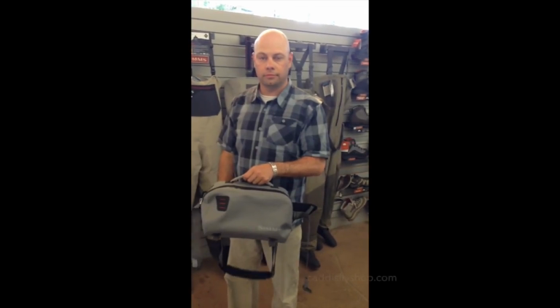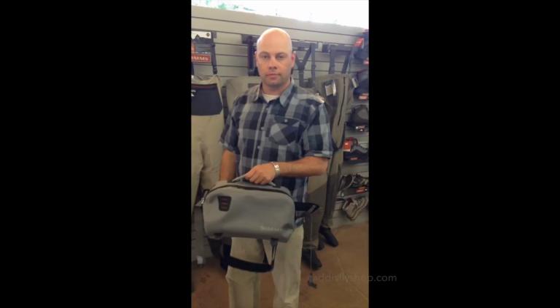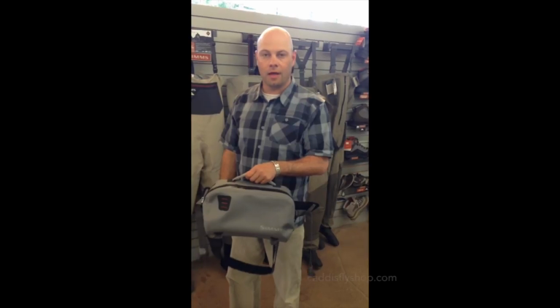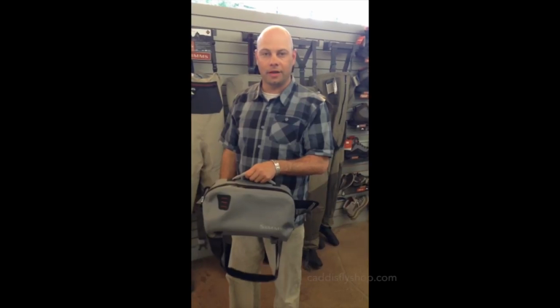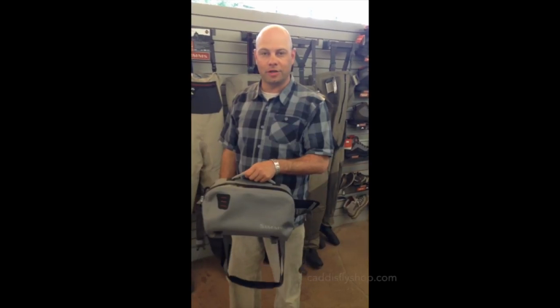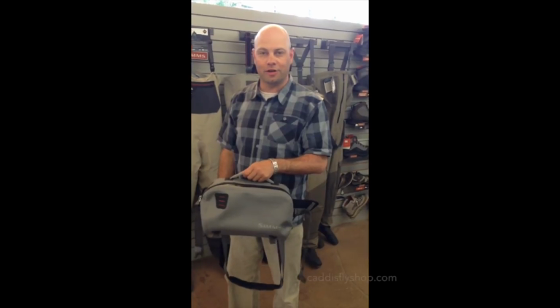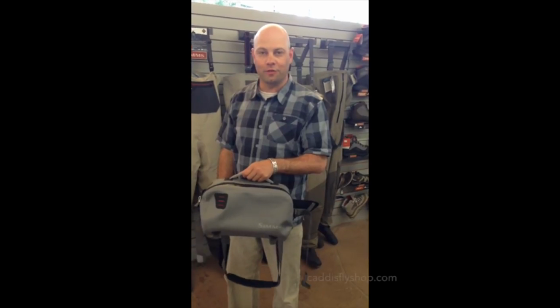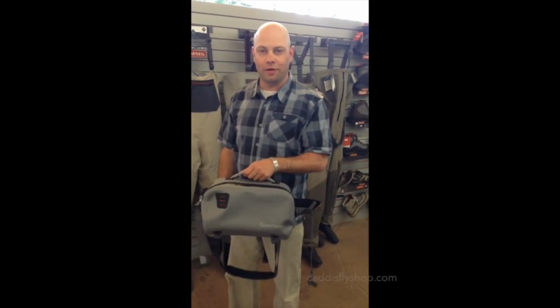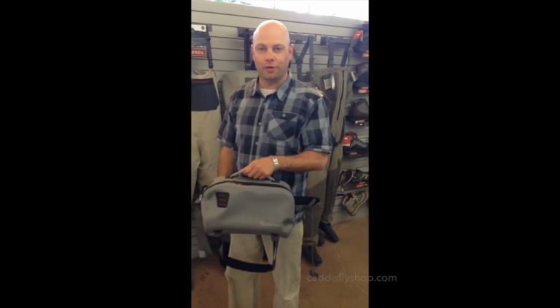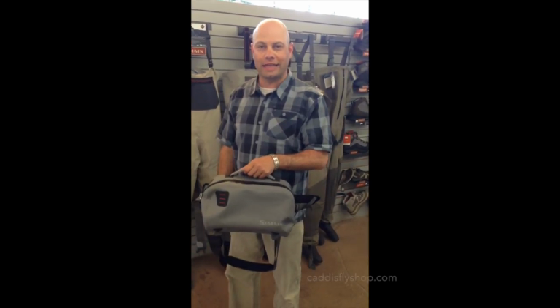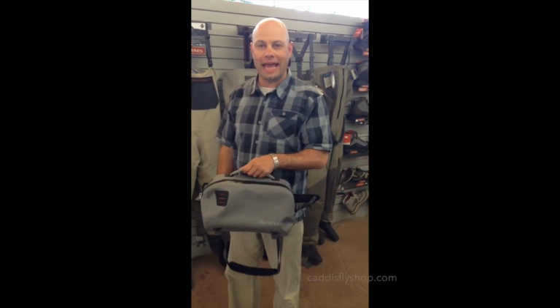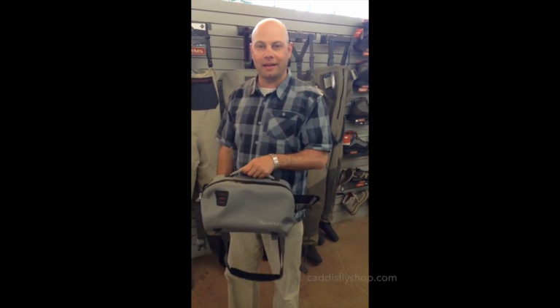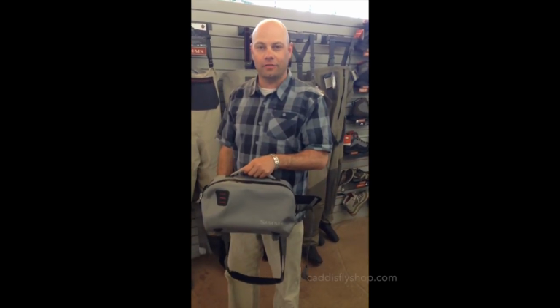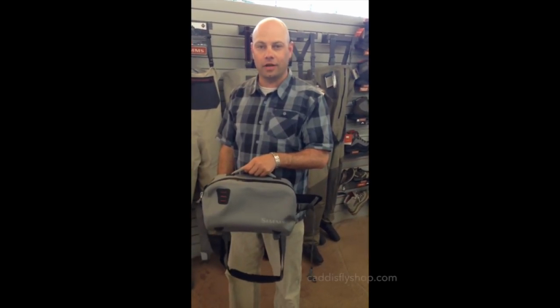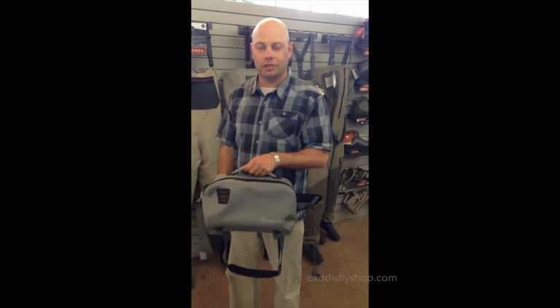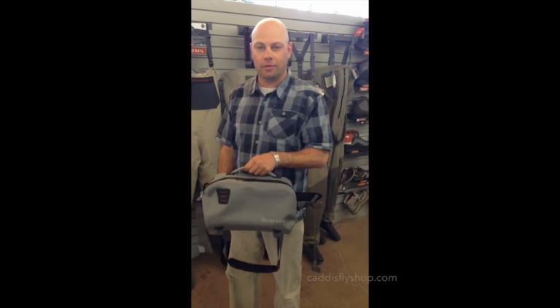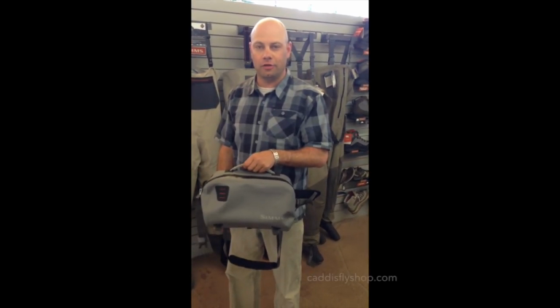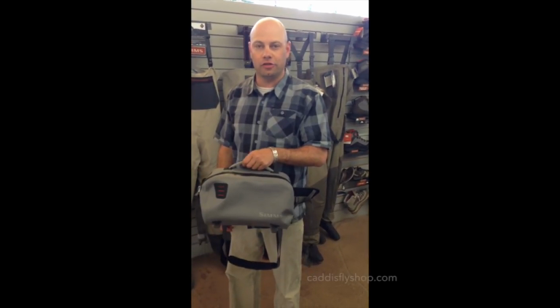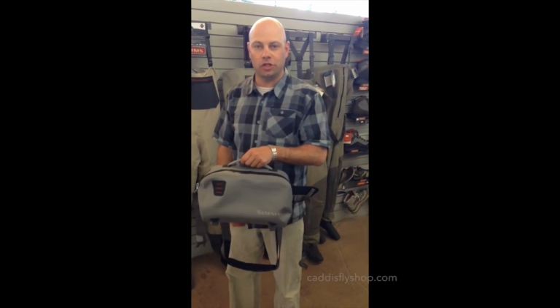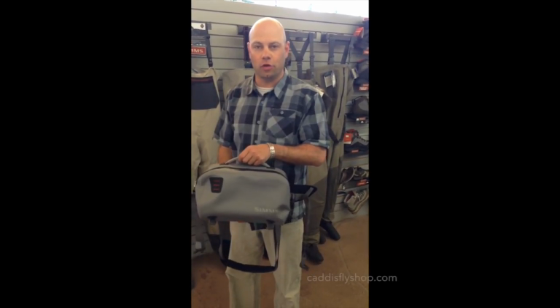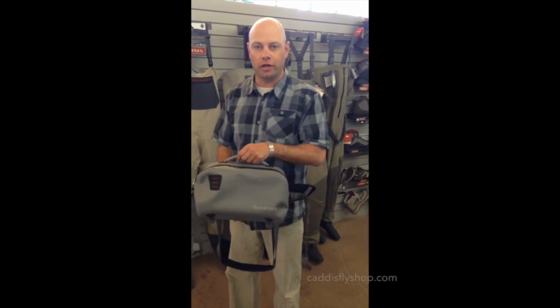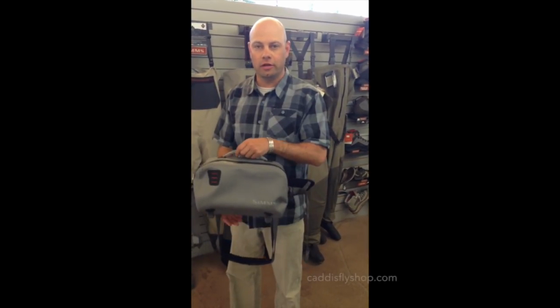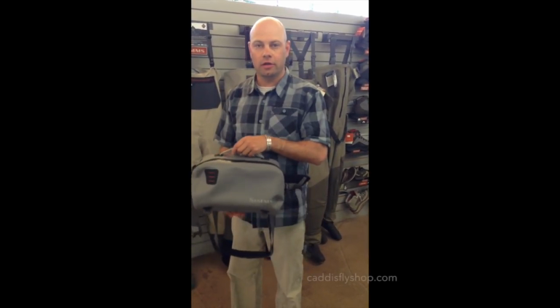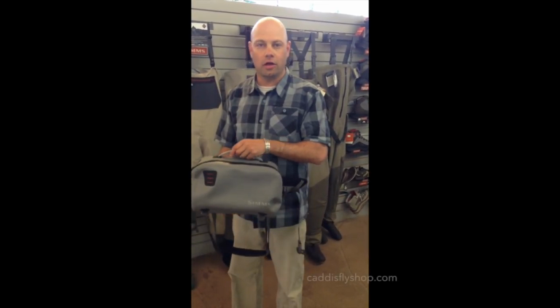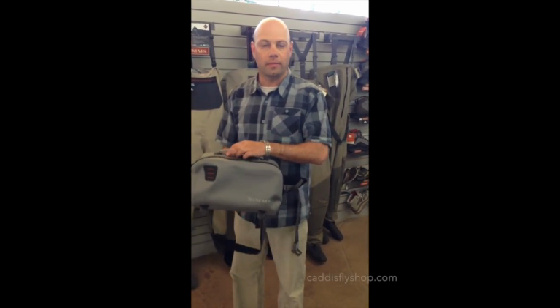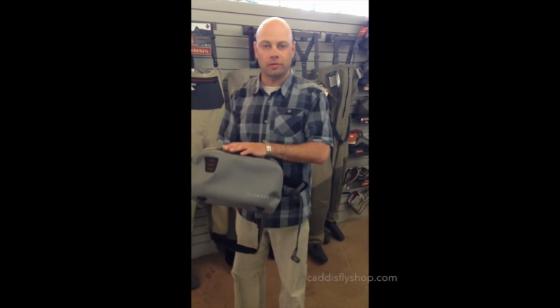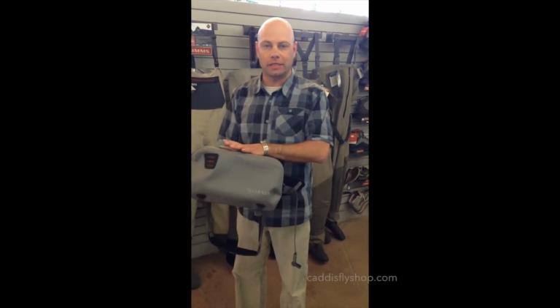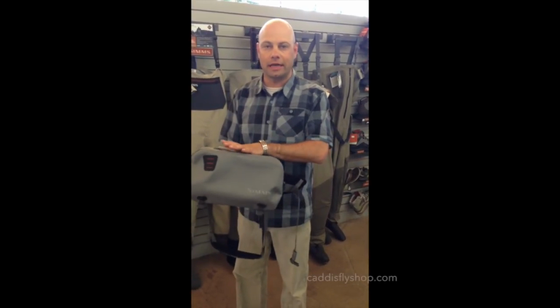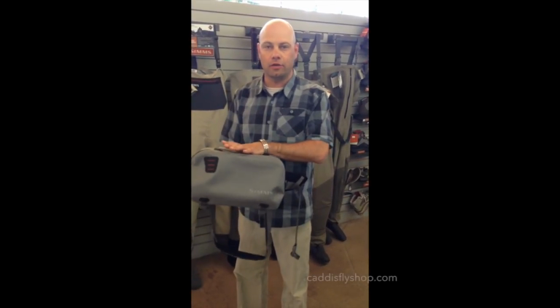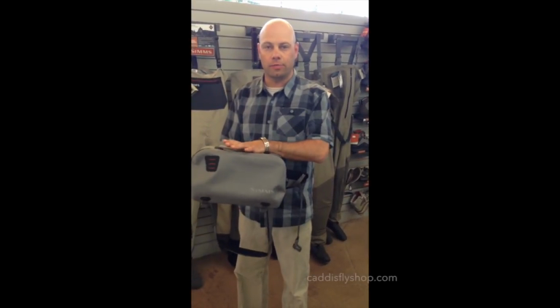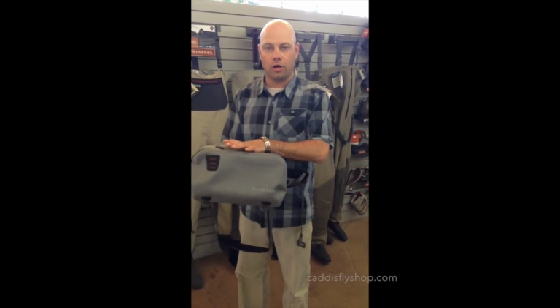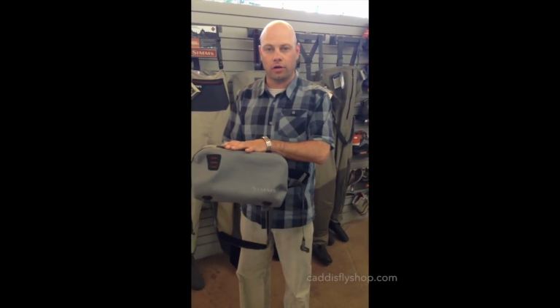Hi, my name is Eric Neufeld. We're at the Caddis Fly Shop in Eugene, Oregon, talking about some exciting new product.